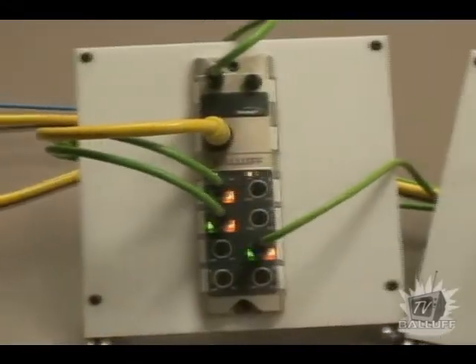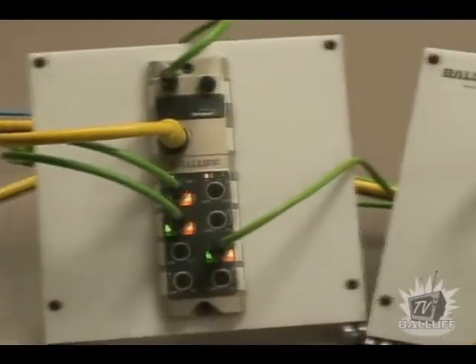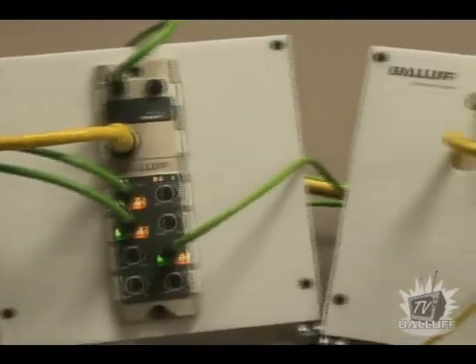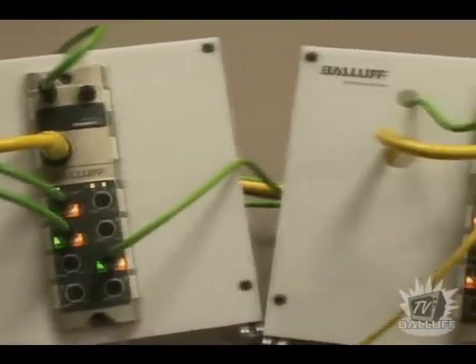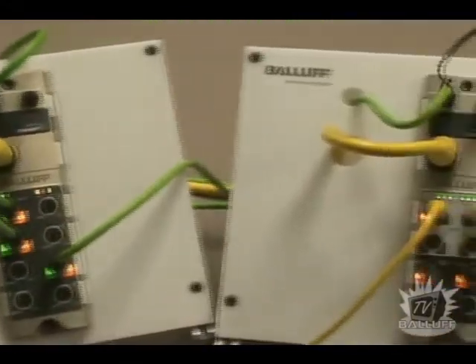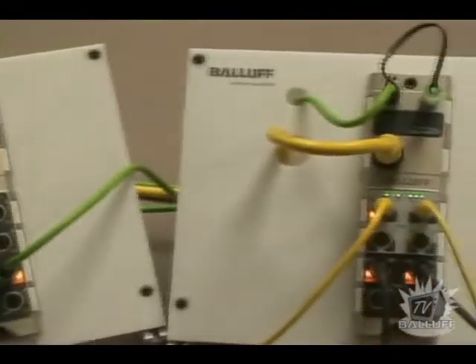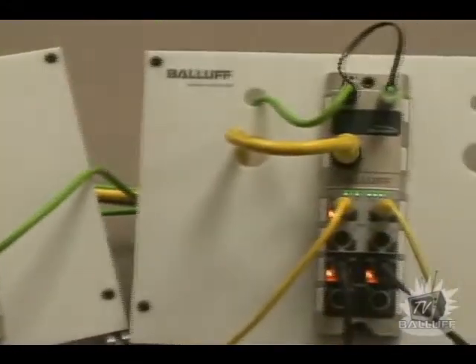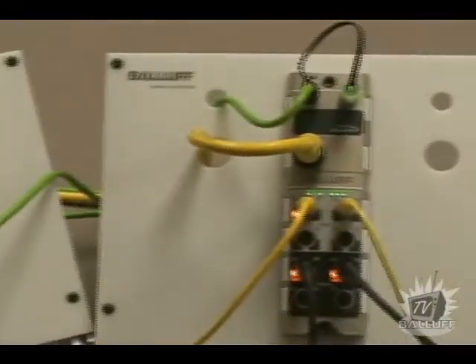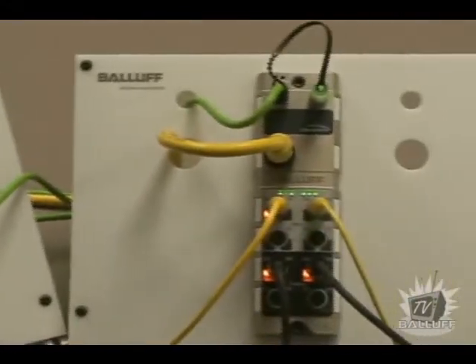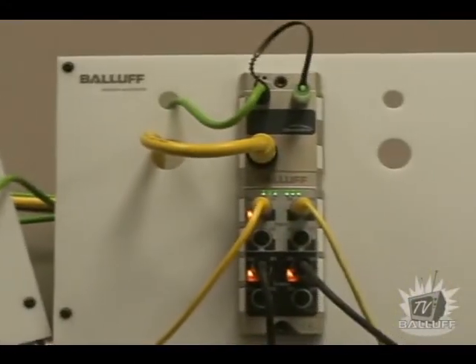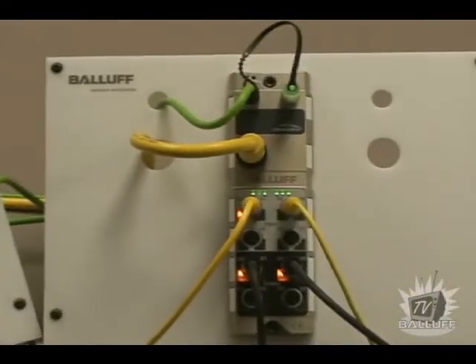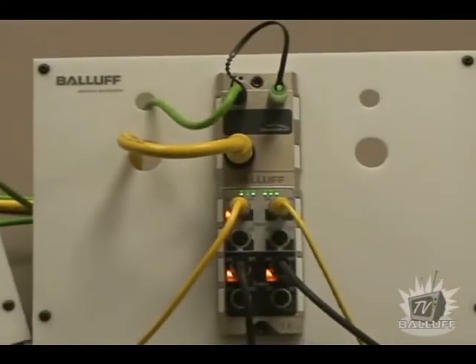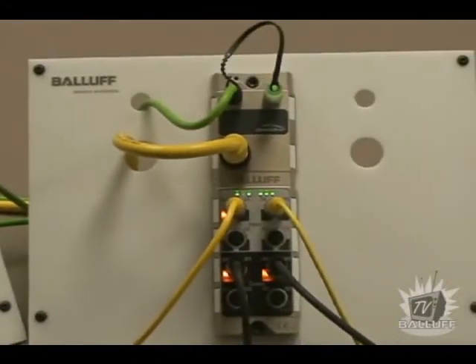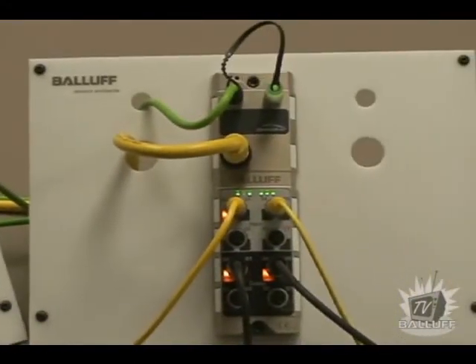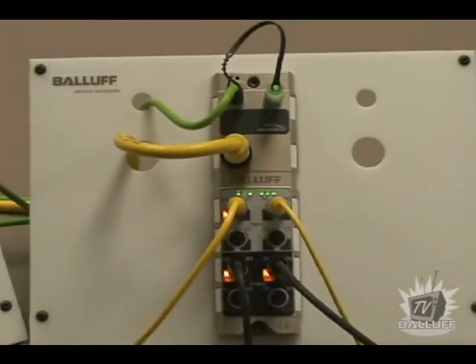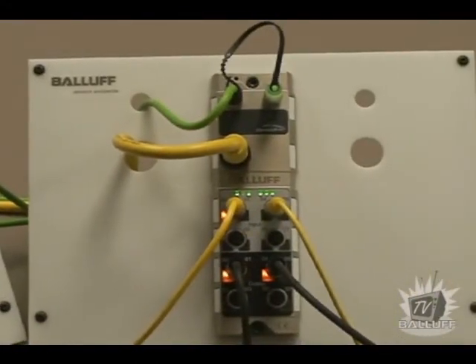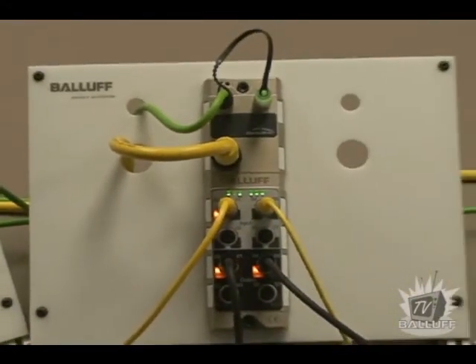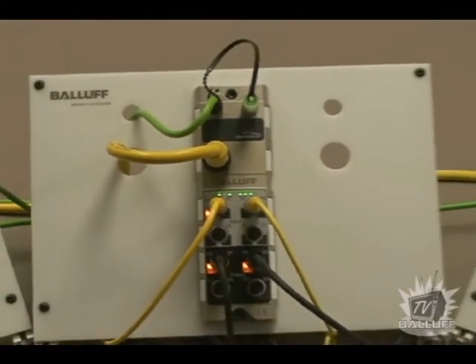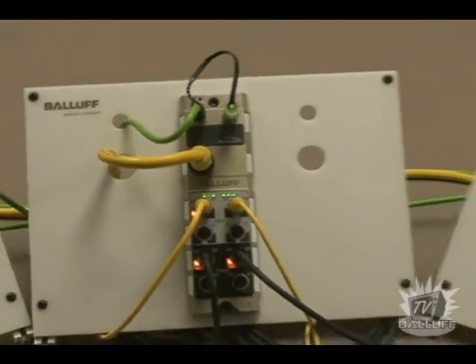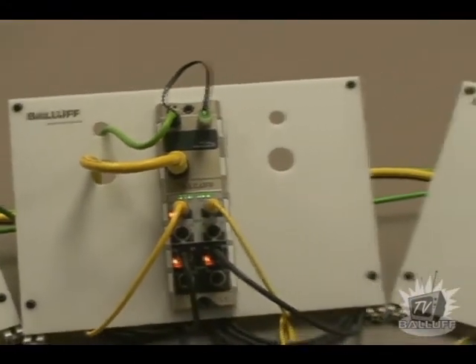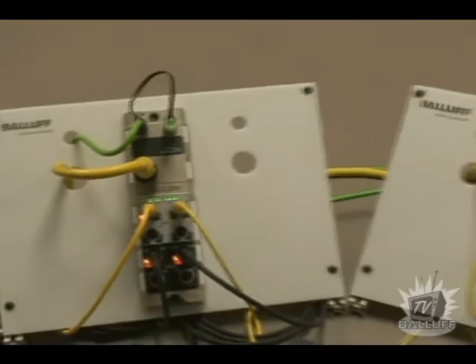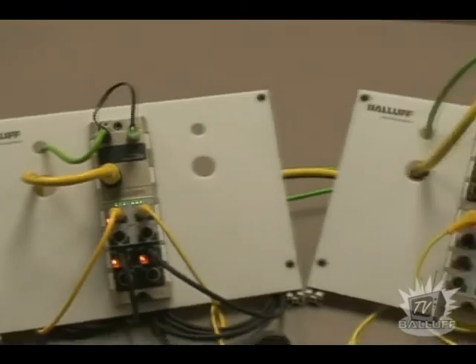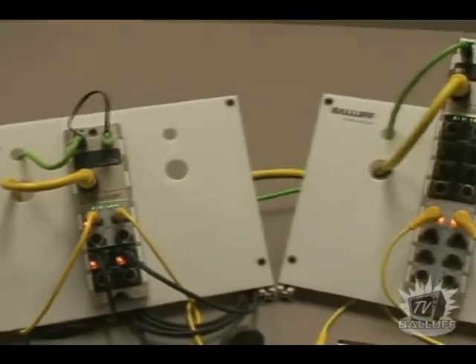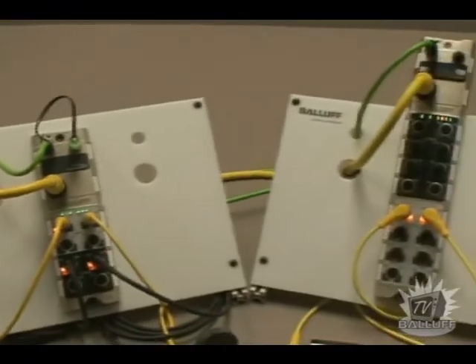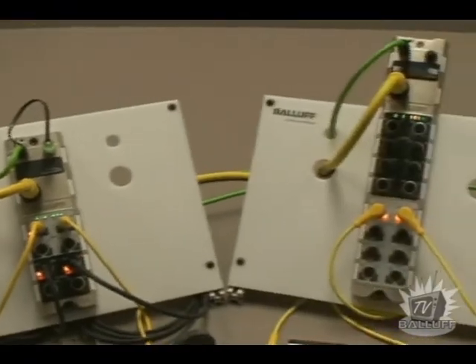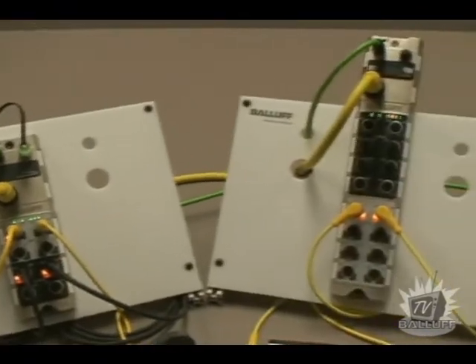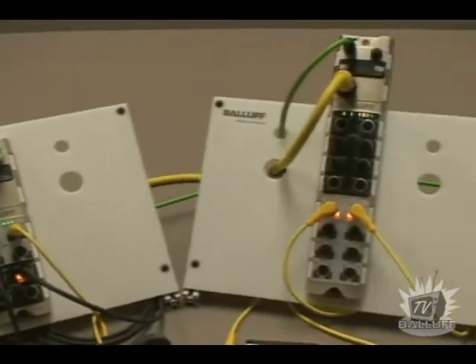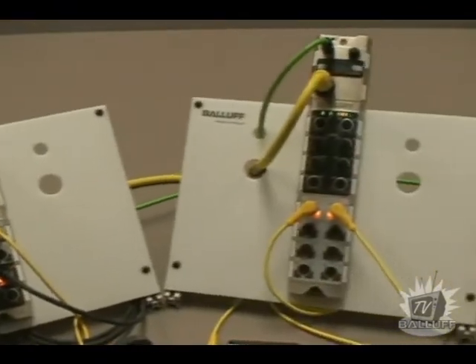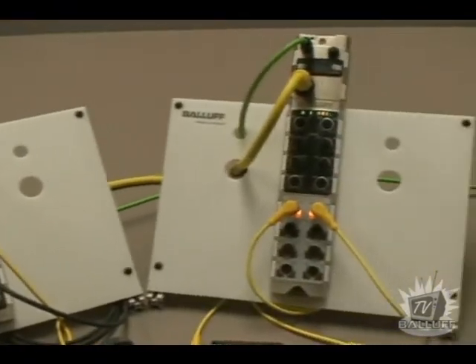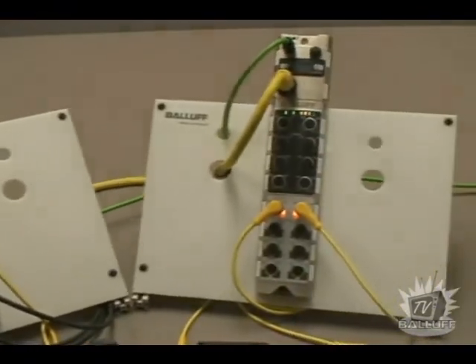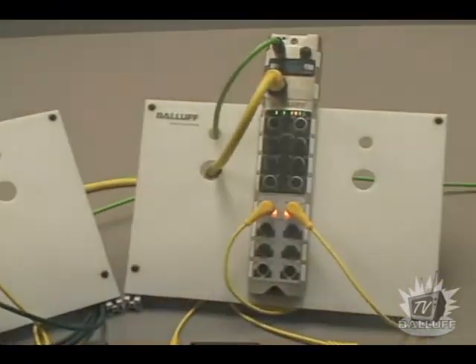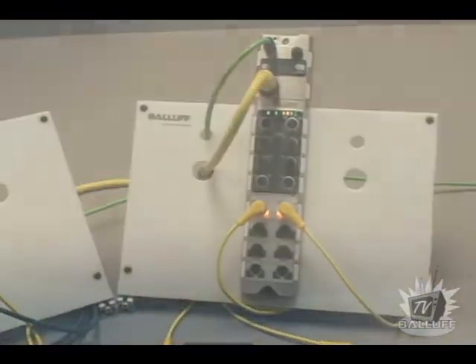Balif offers a full line of Ethernet IP IO blocks, high-density blocks, and IP67 Ethernet switches.